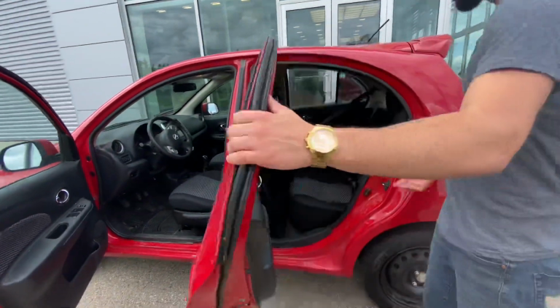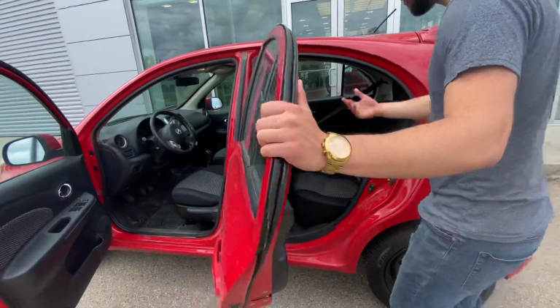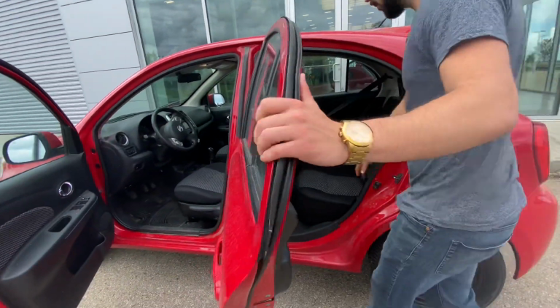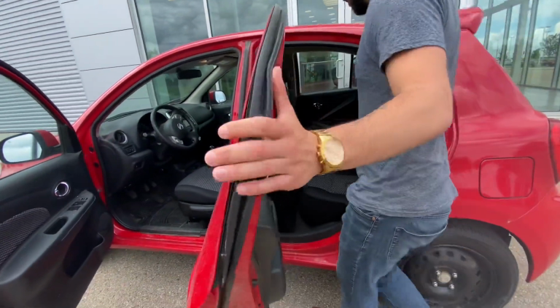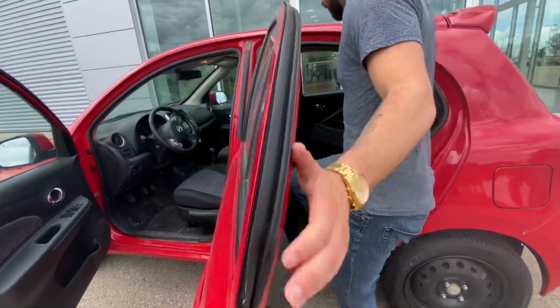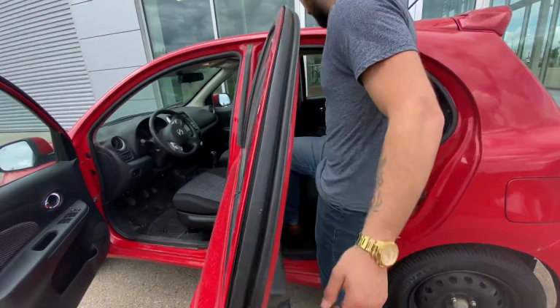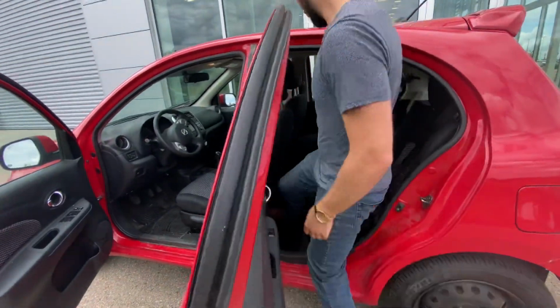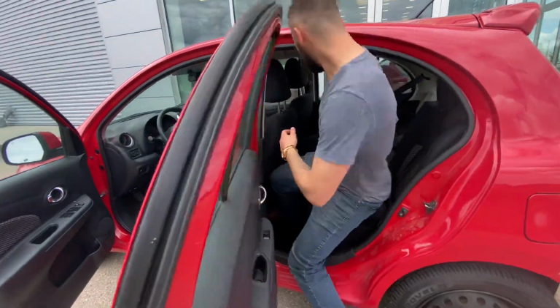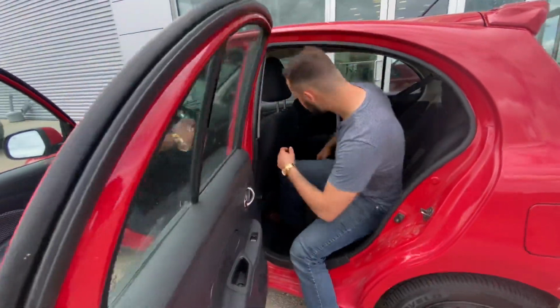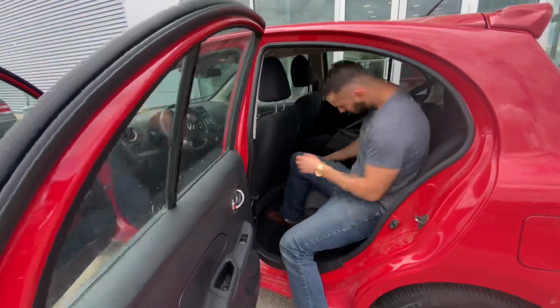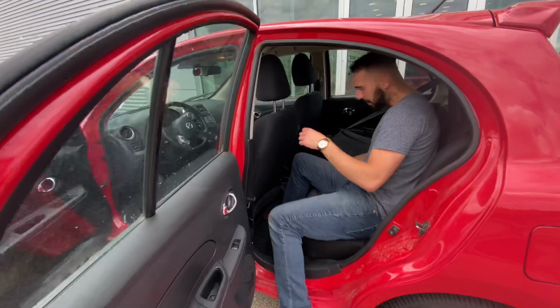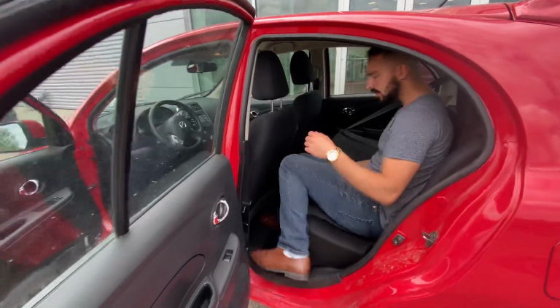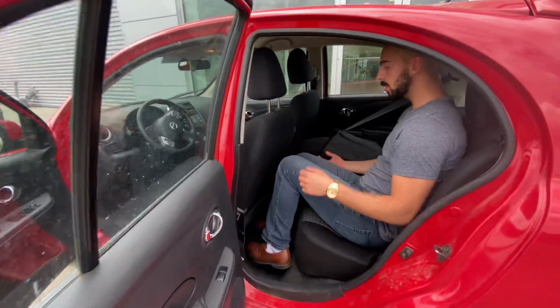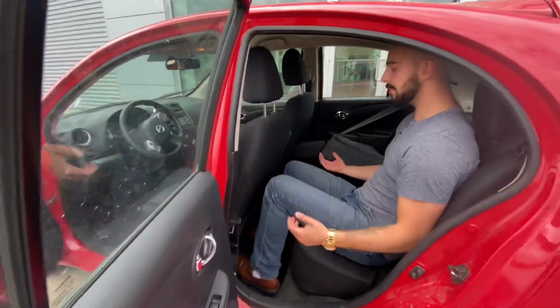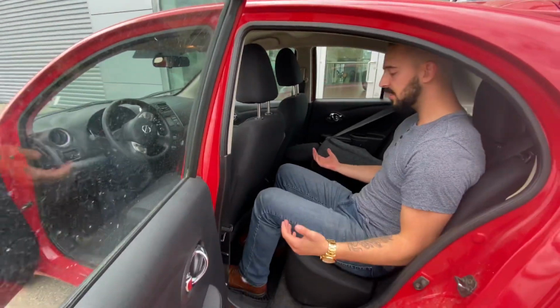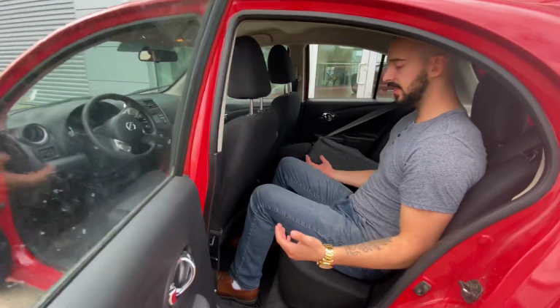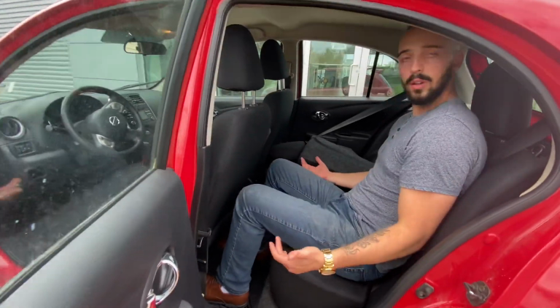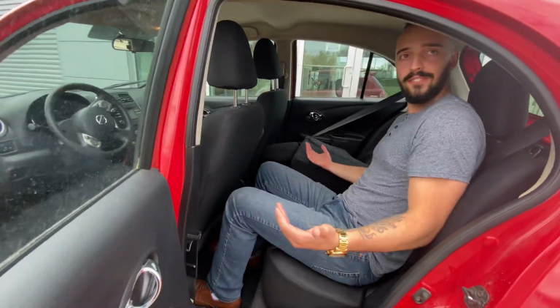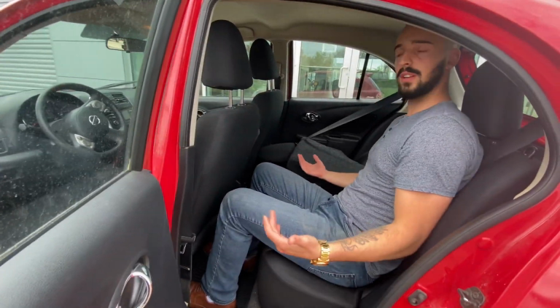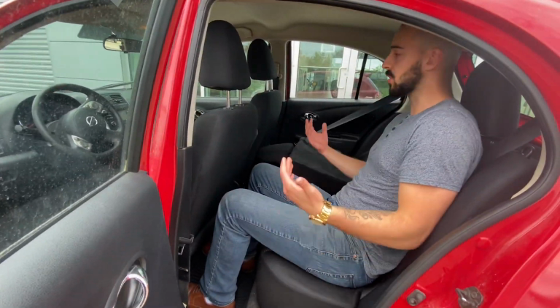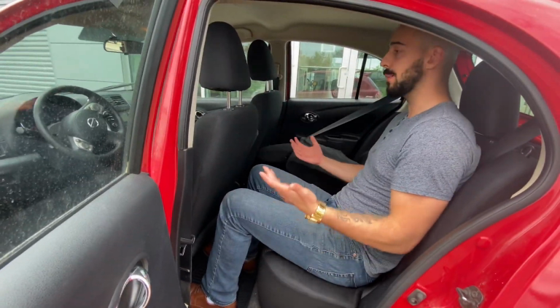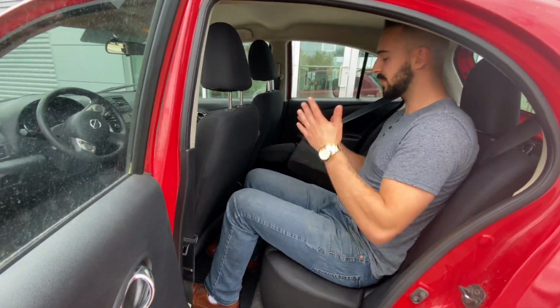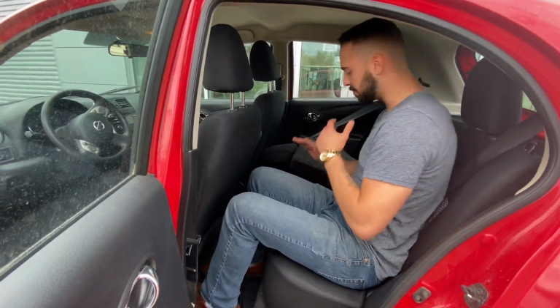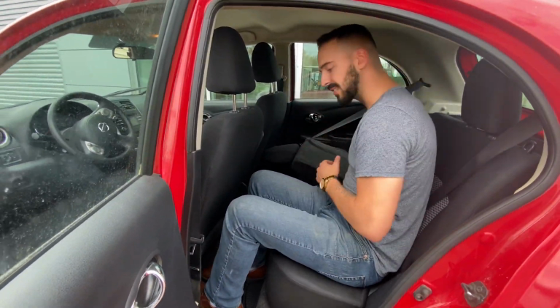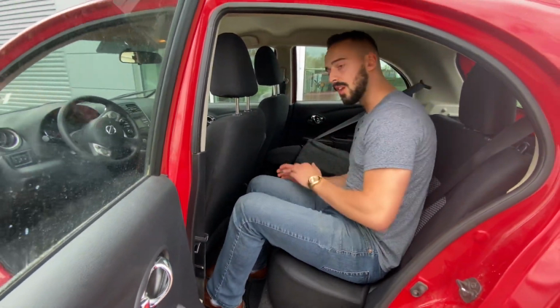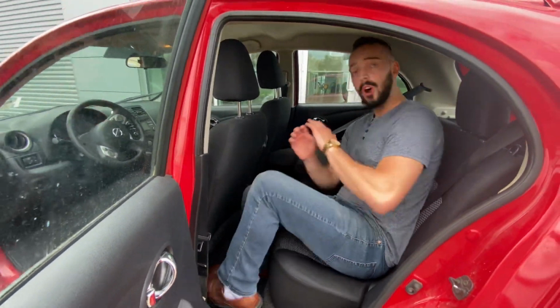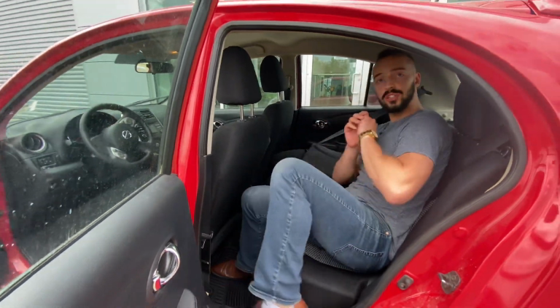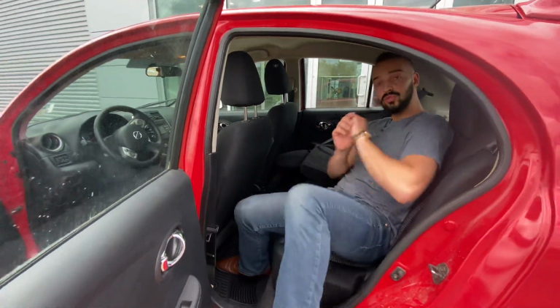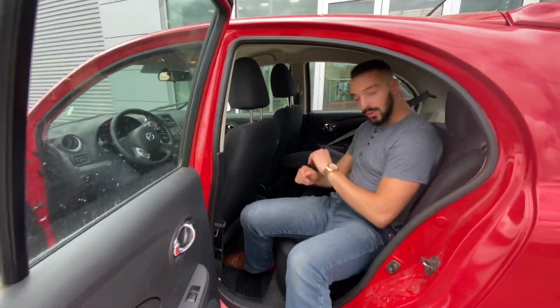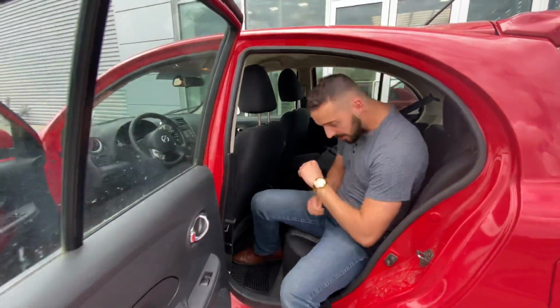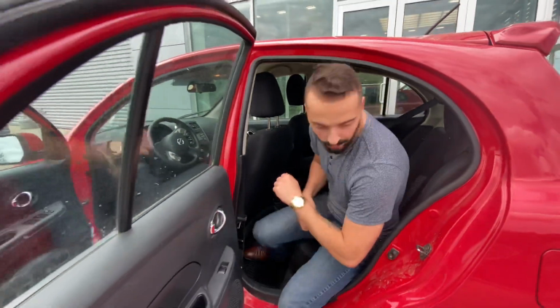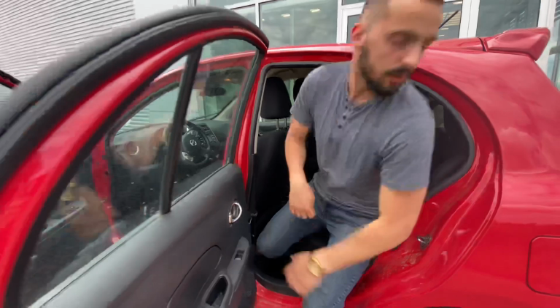Follow me to the back. For a vehicle this size, you've got plenty of room. I'm 6 feet tall and I fit in here great. Plus, these back seats are extremely comfortable.